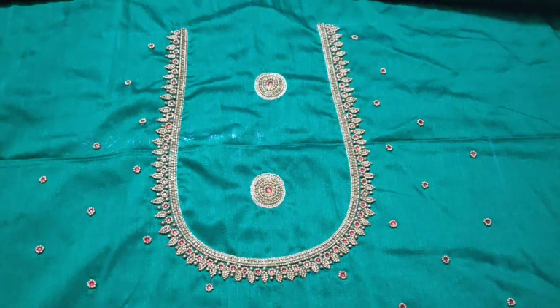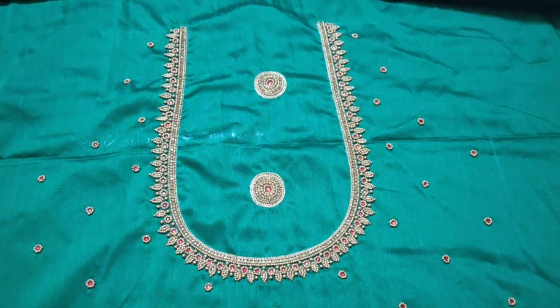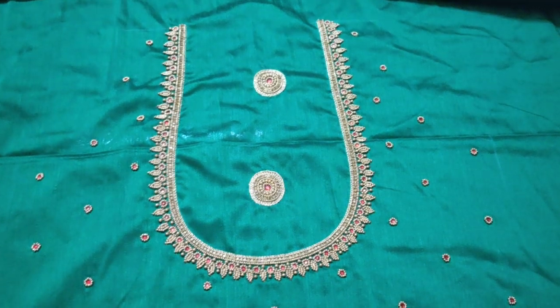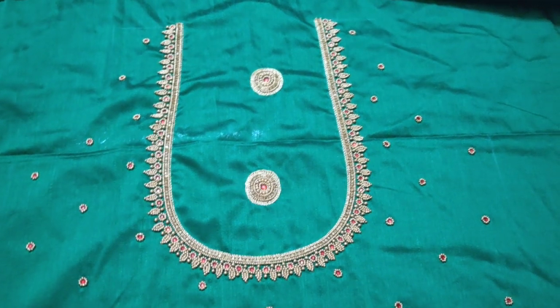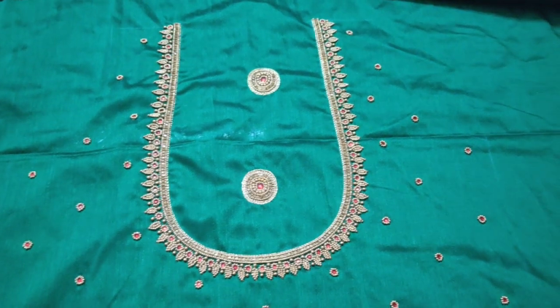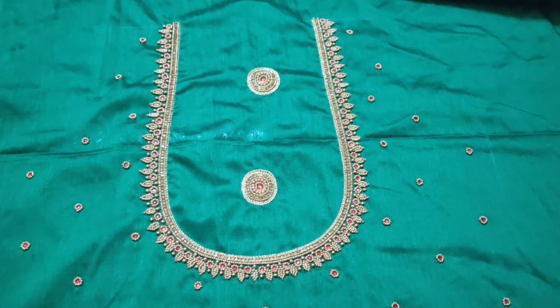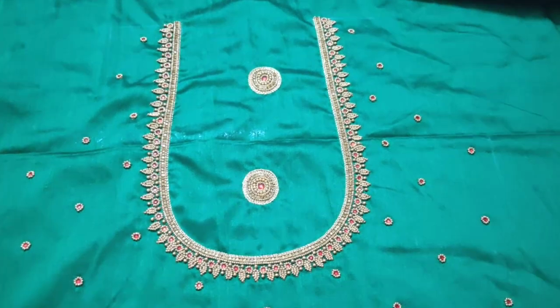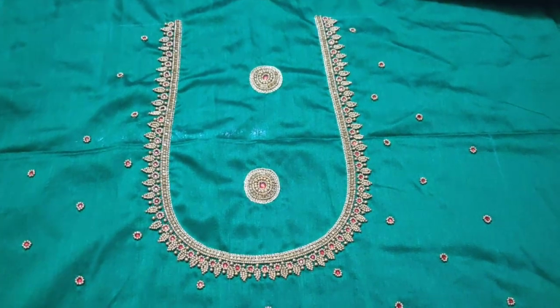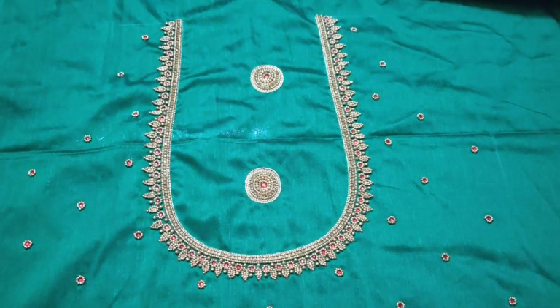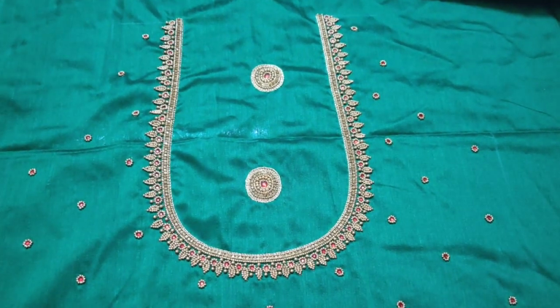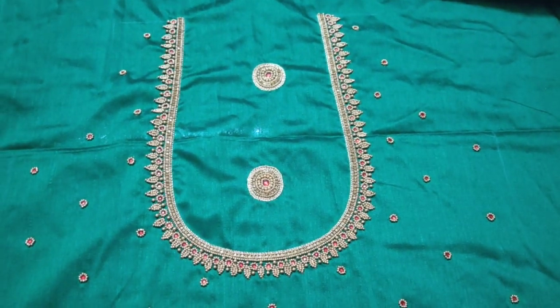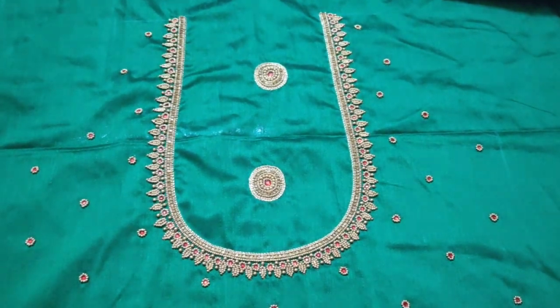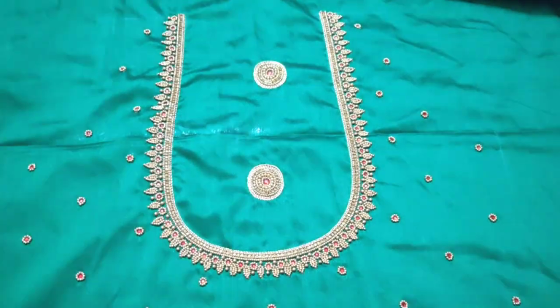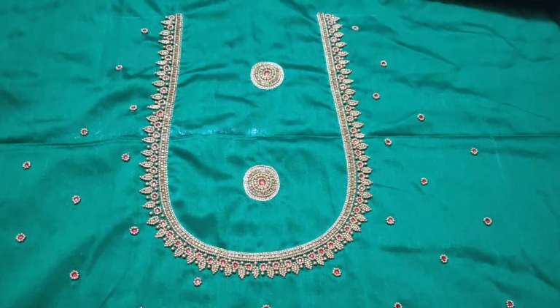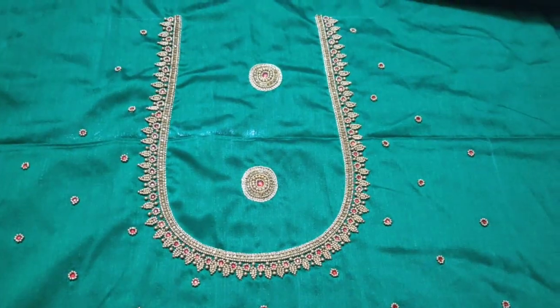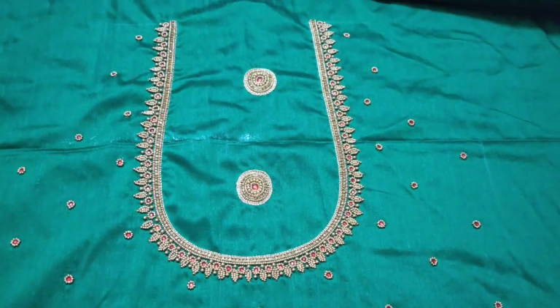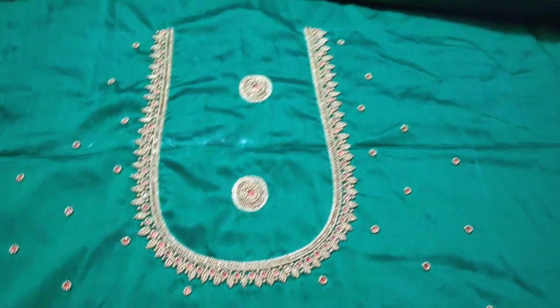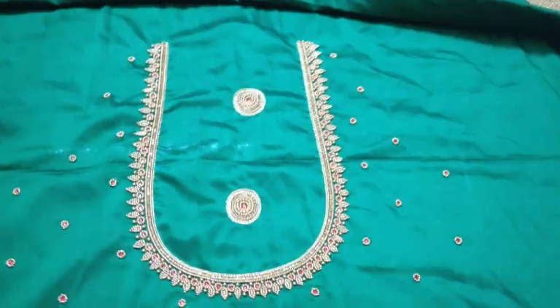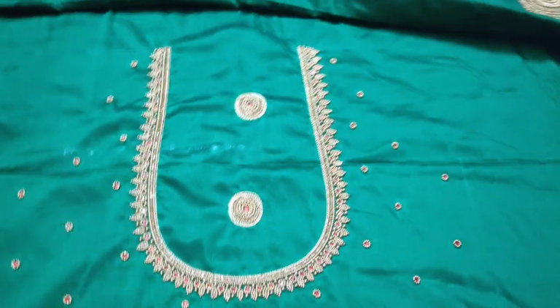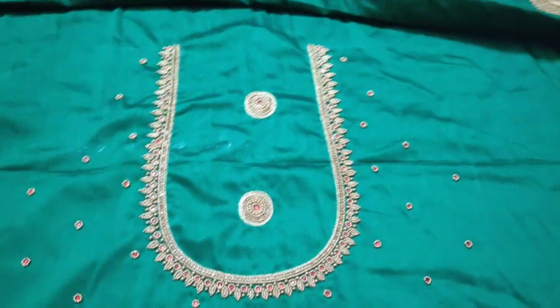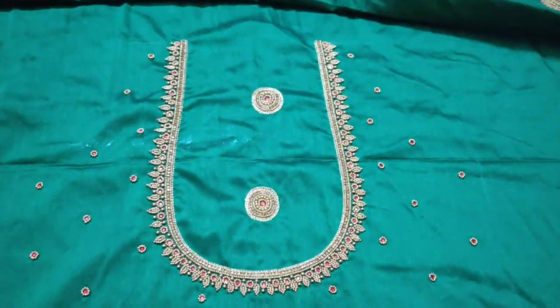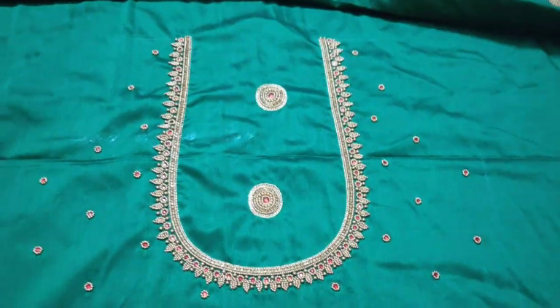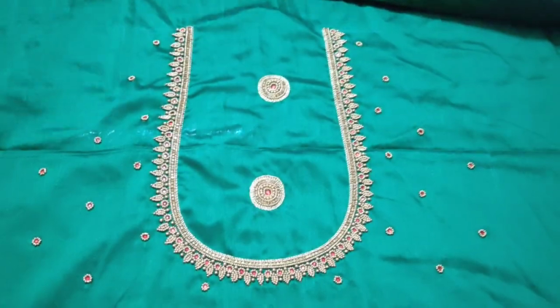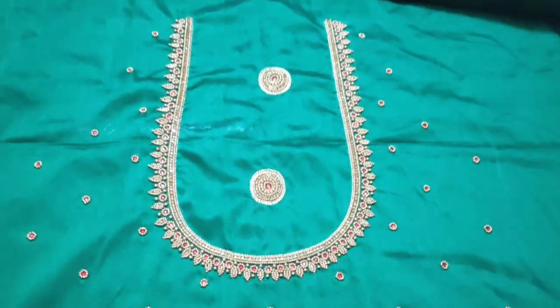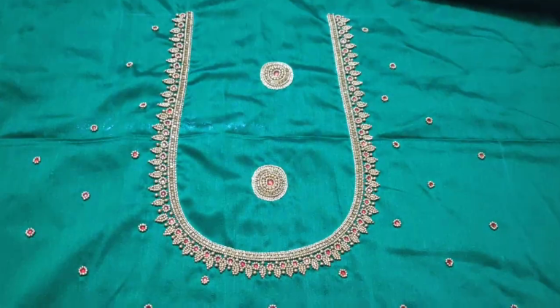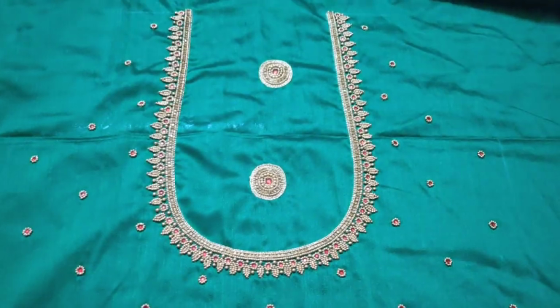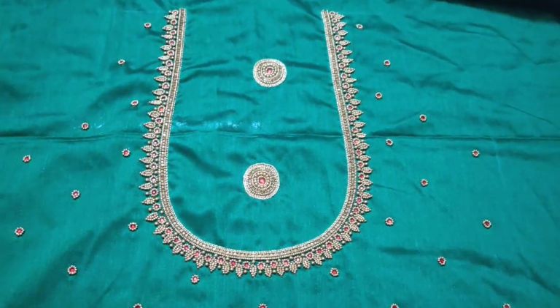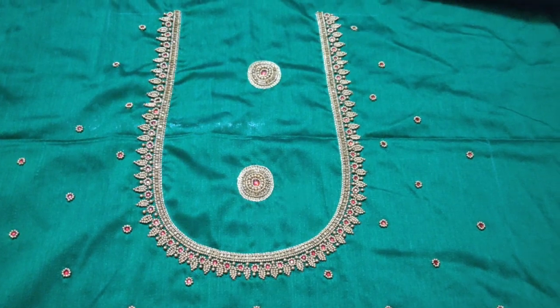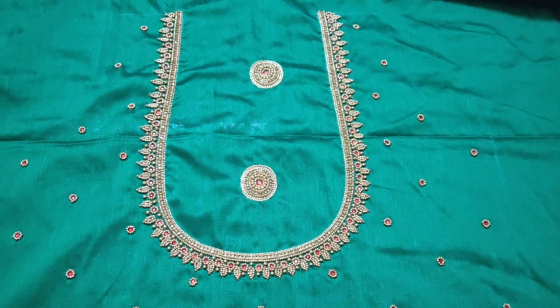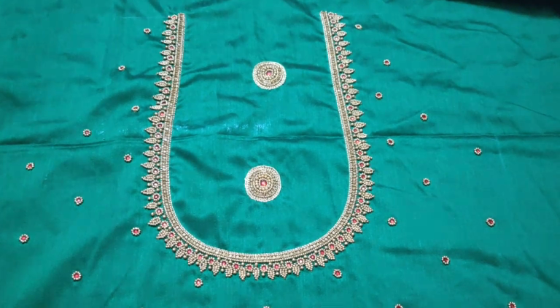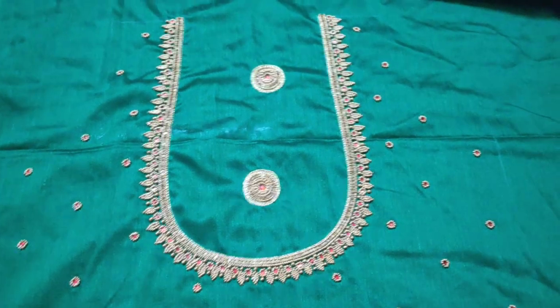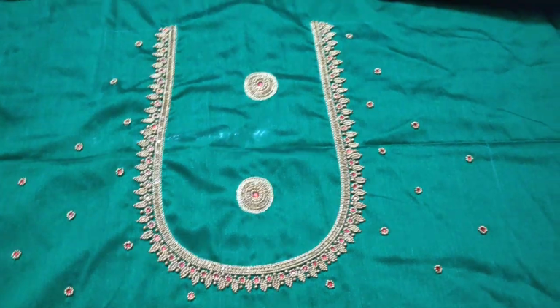Hello all, welcome back to my channel Sara. I am Prodi Tutorial. In this video, we will pack a super blouse.